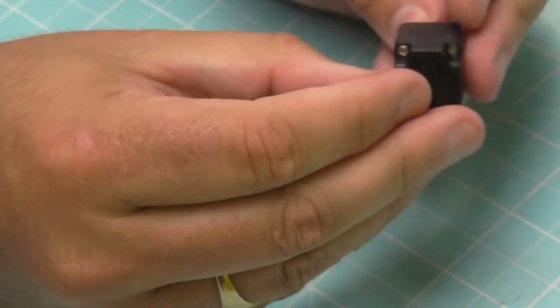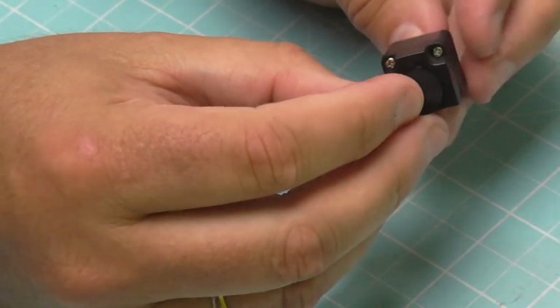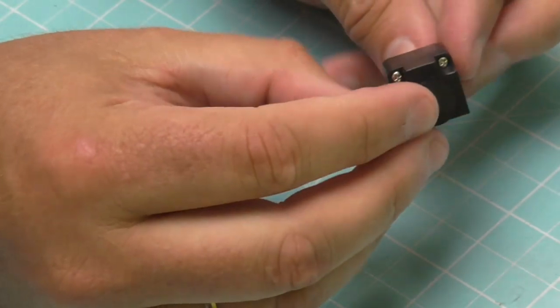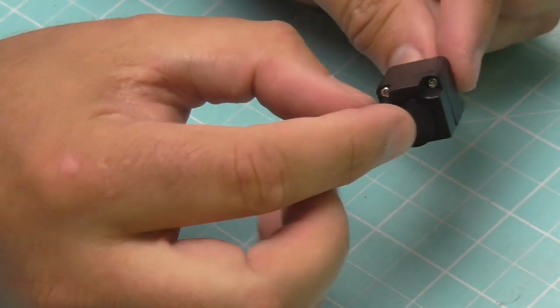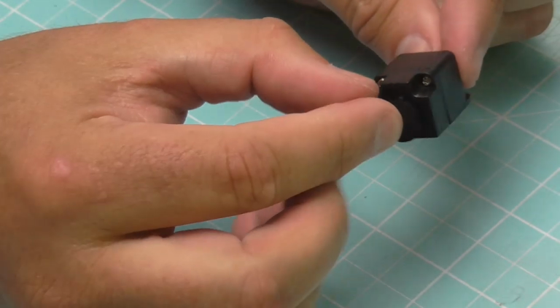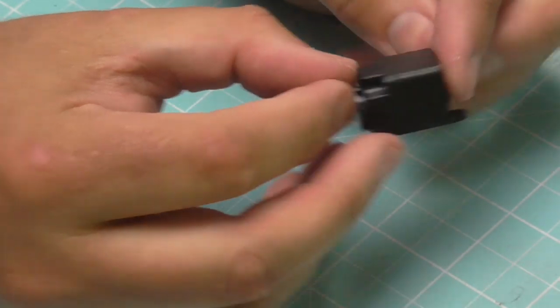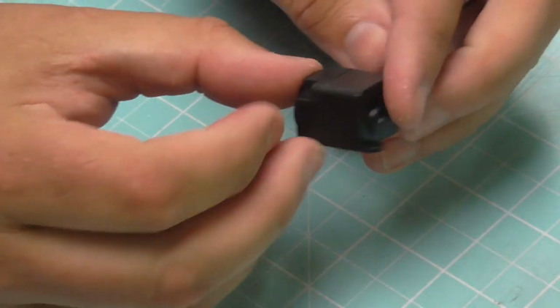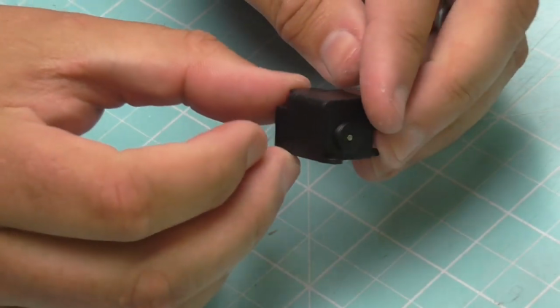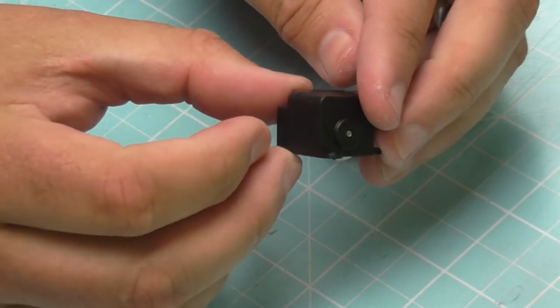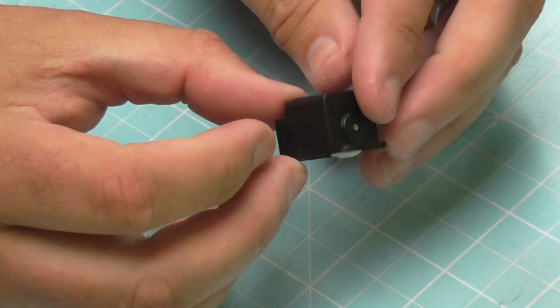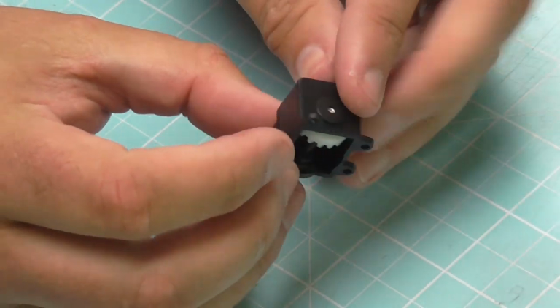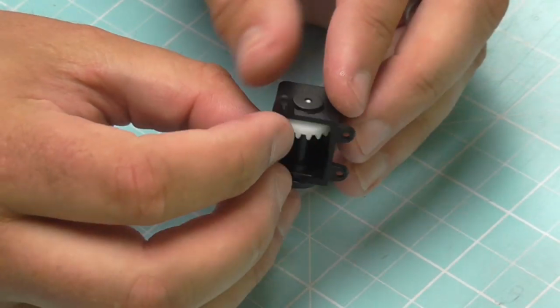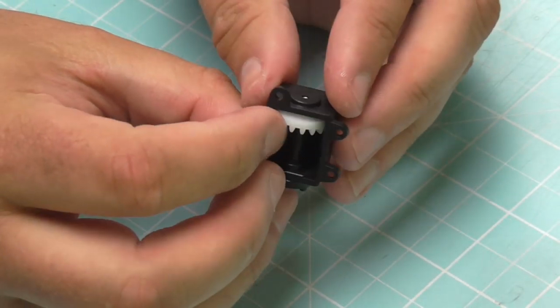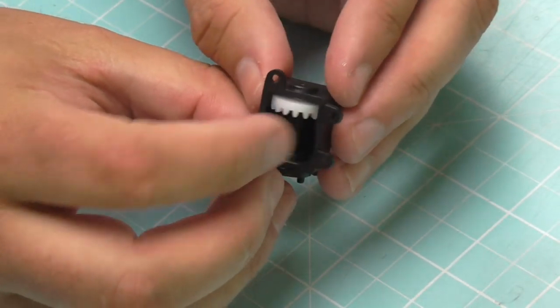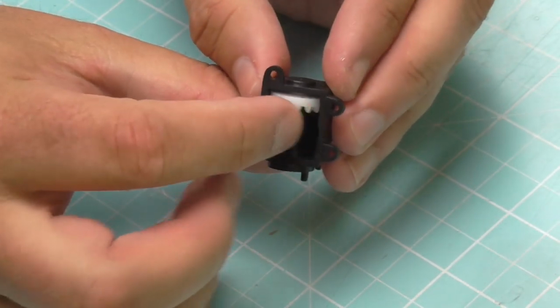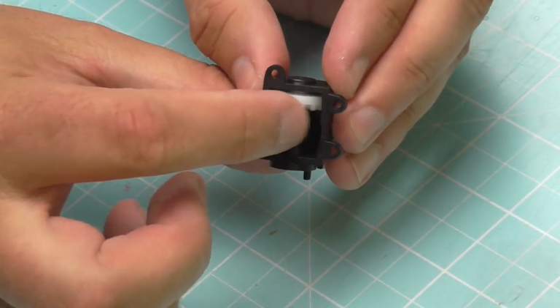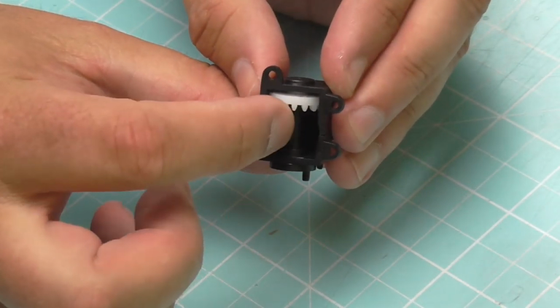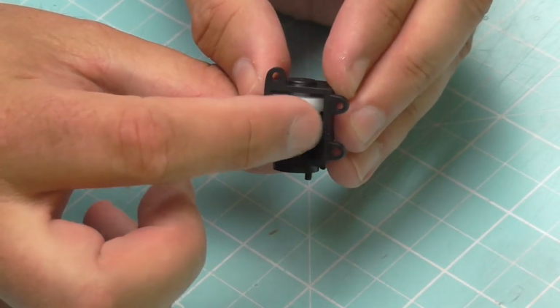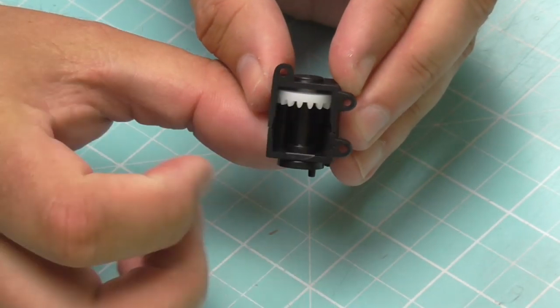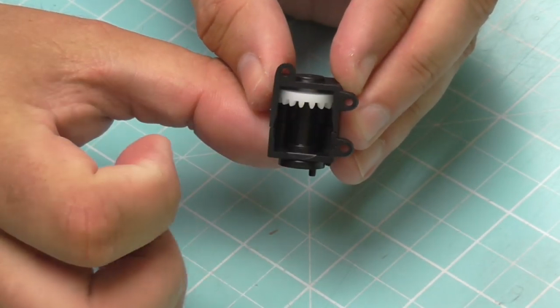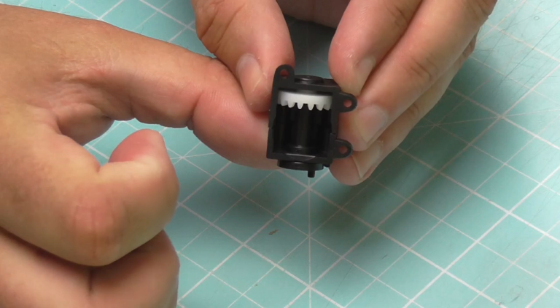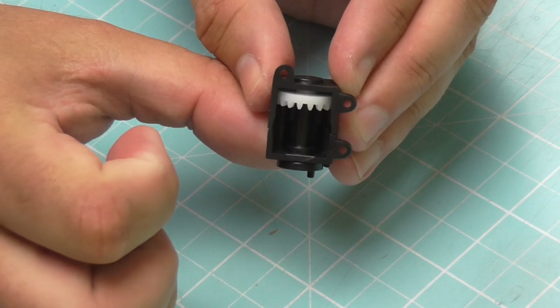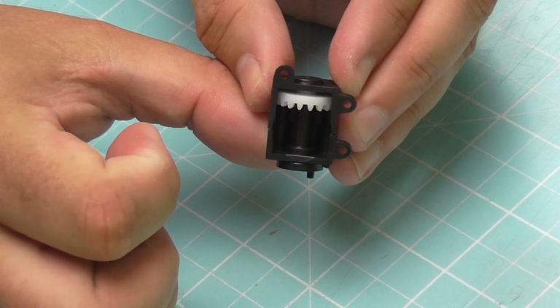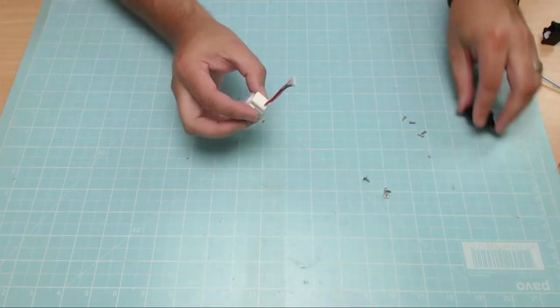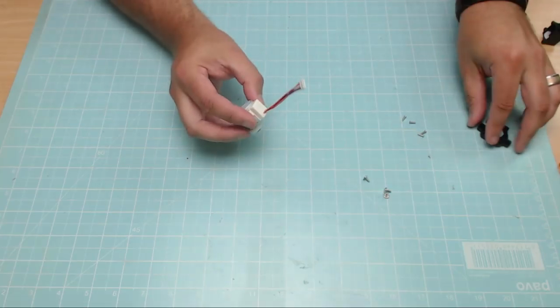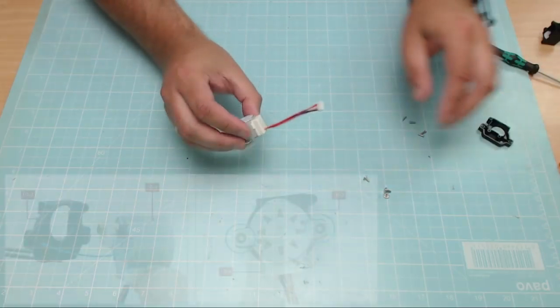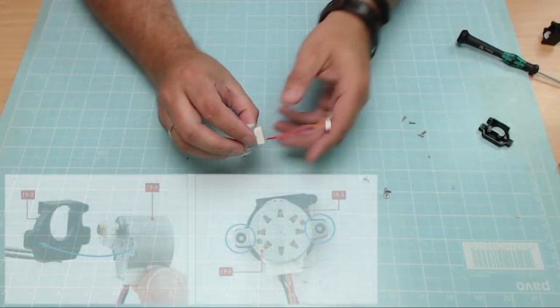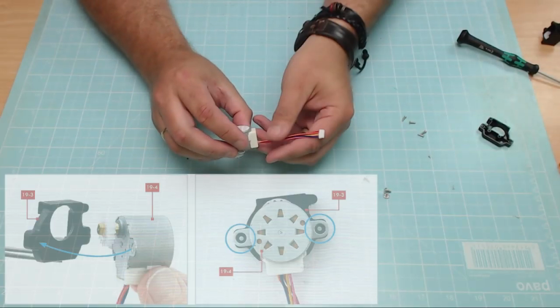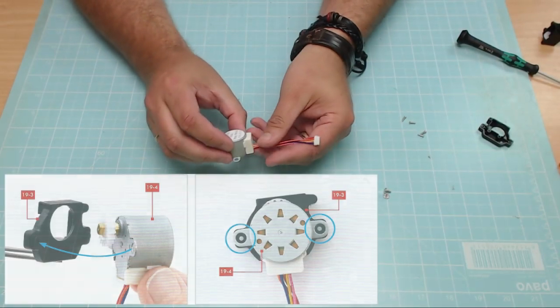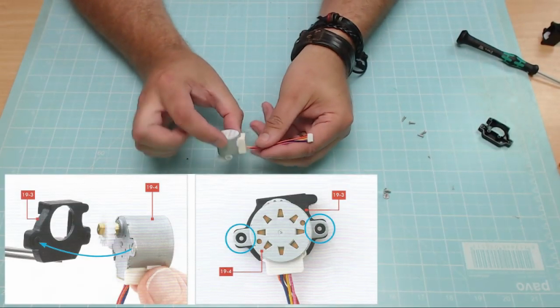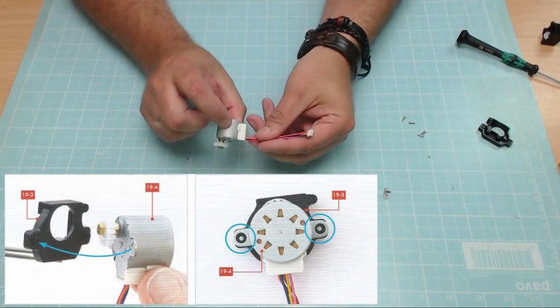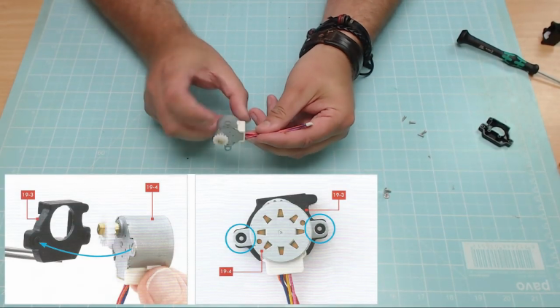And there we go — that stage is complete, looking just like that with the gear underneath.